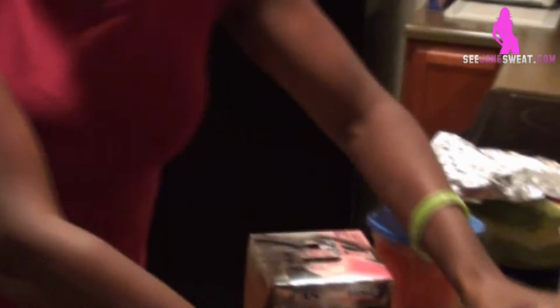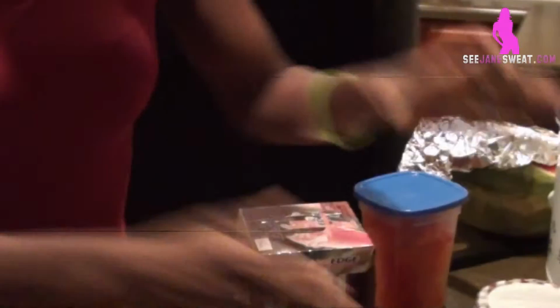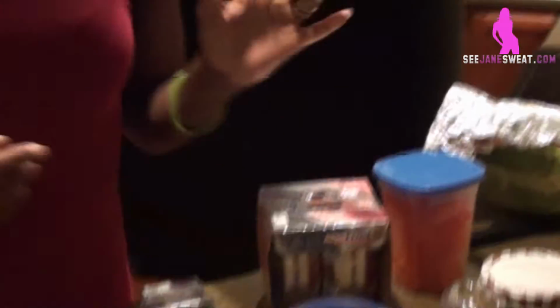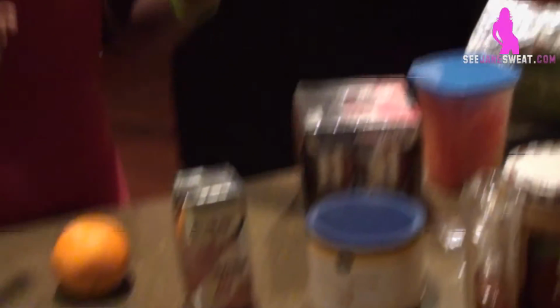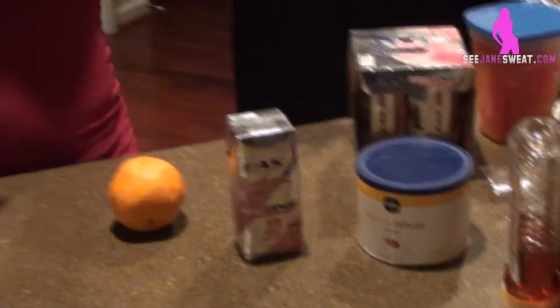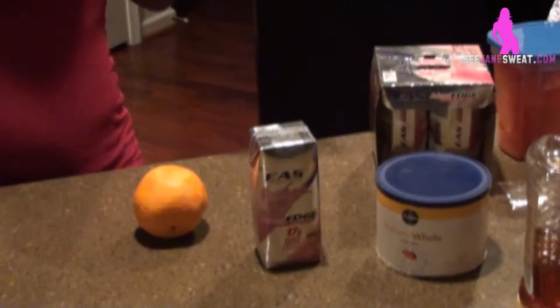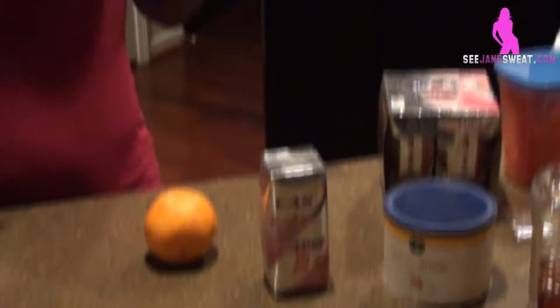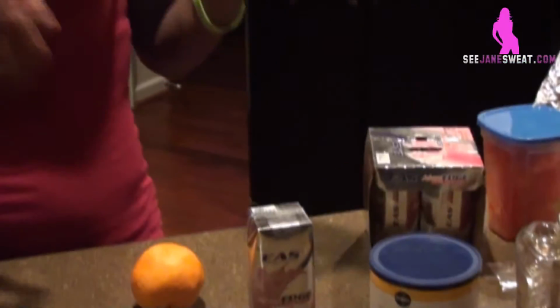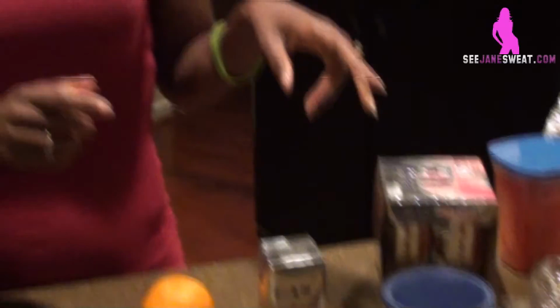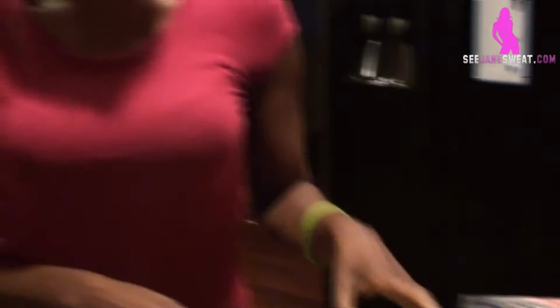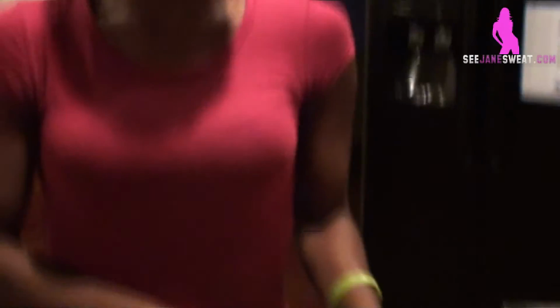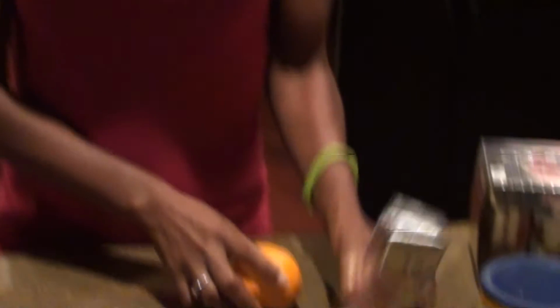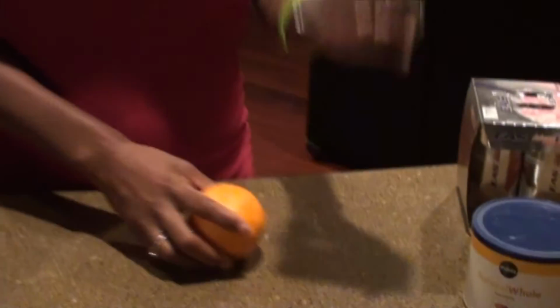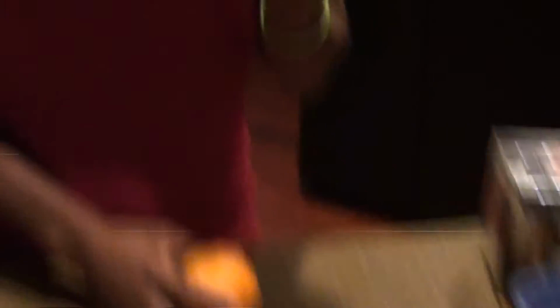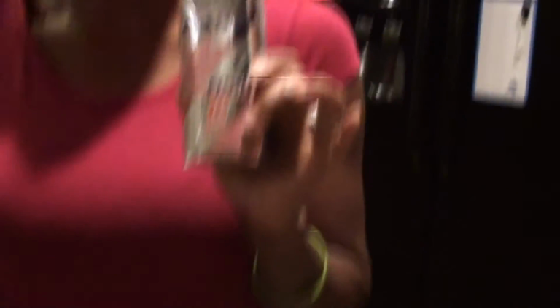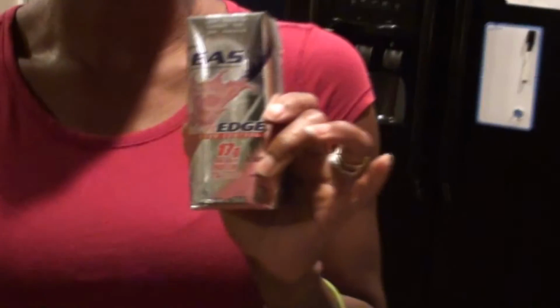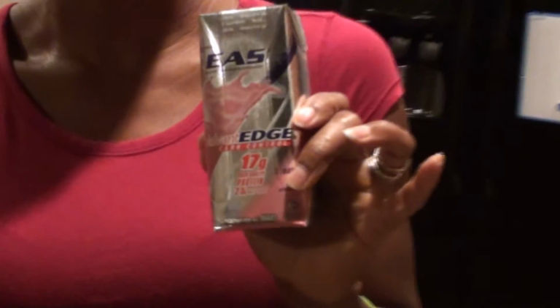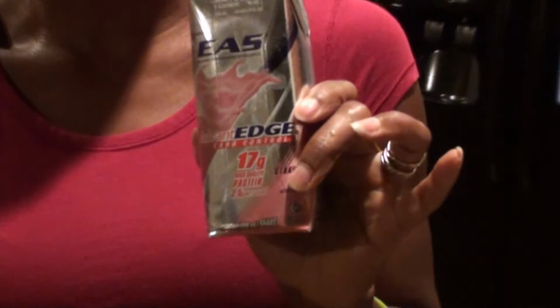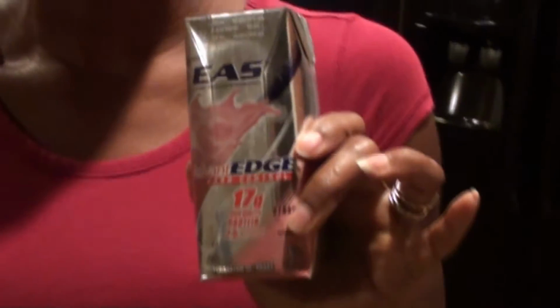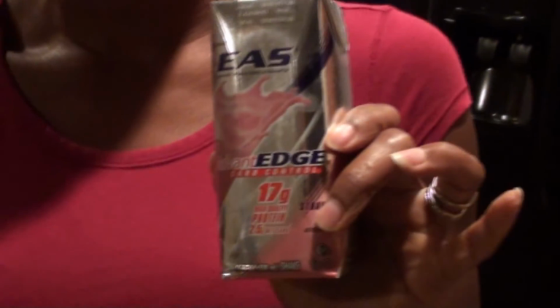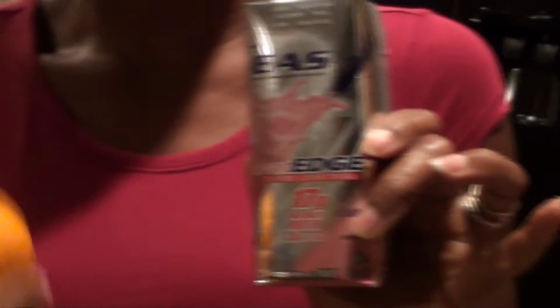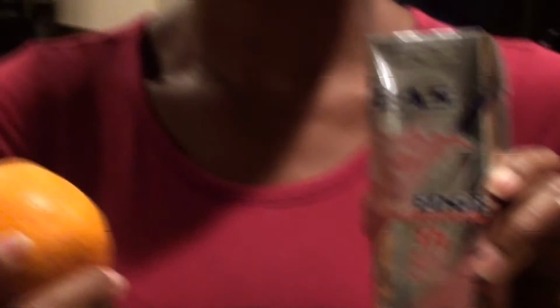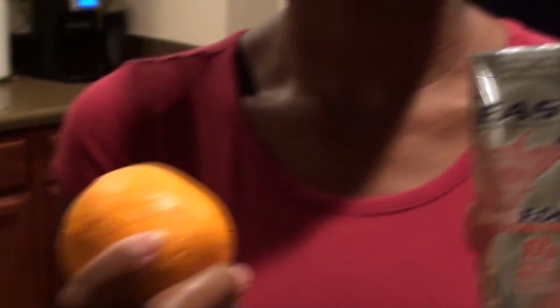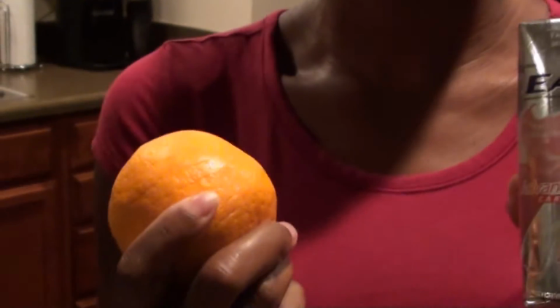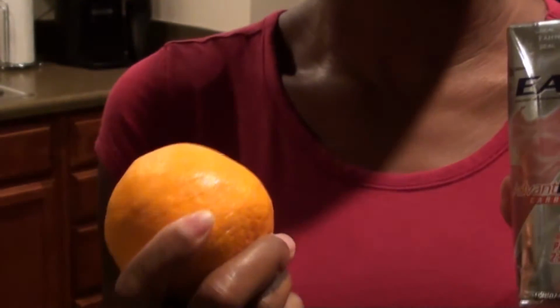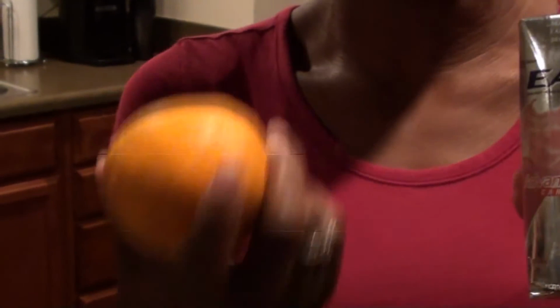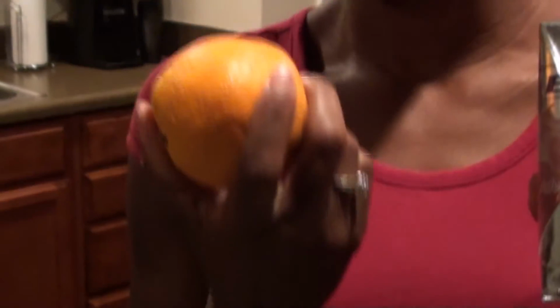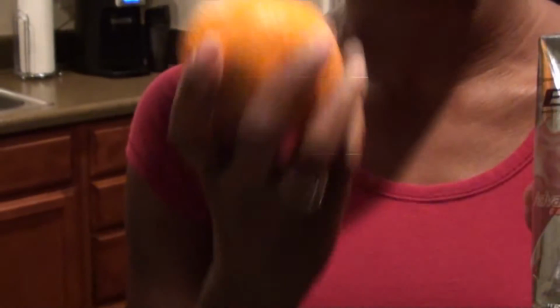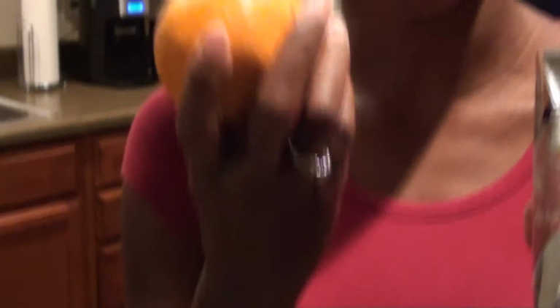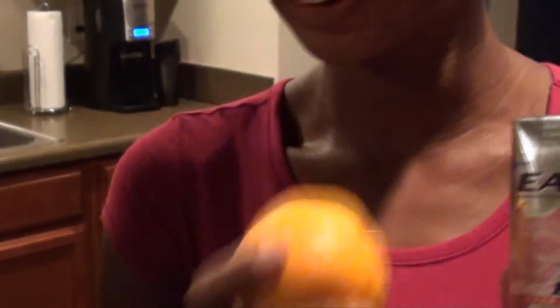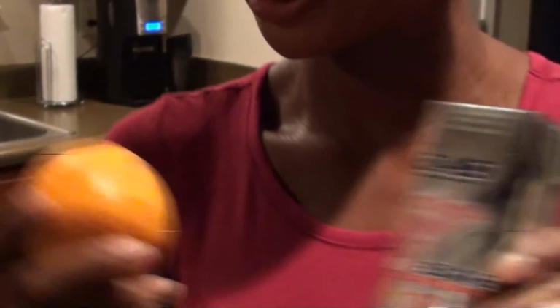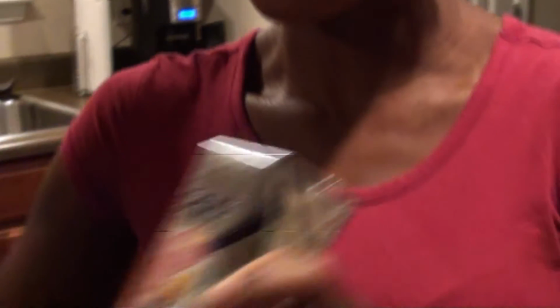I eat again at 2 o'clock and that's another protein shake and another piece of fruit — an orange this time.